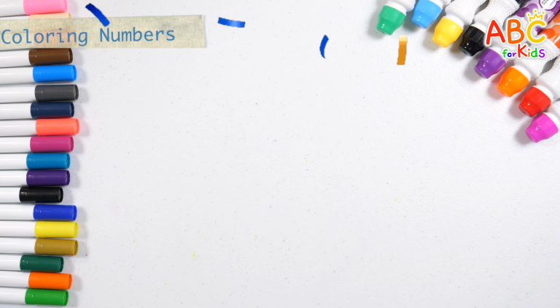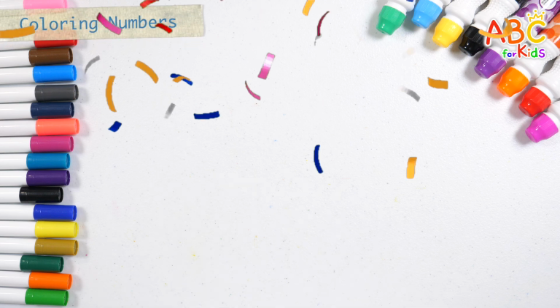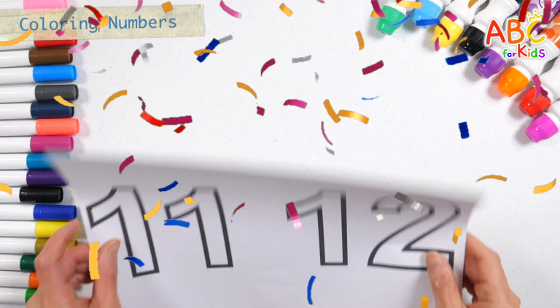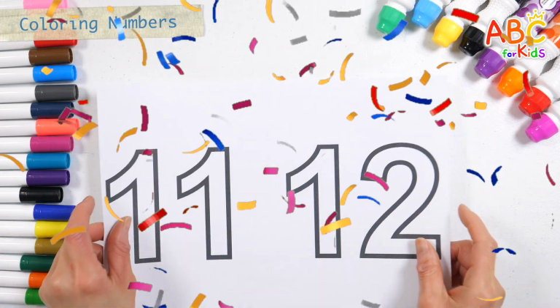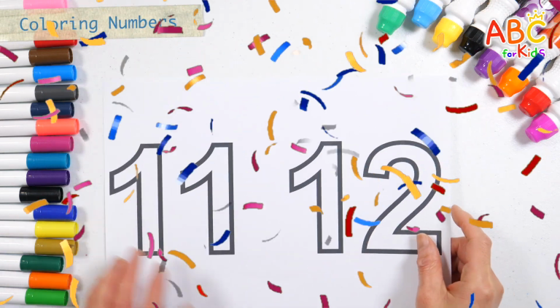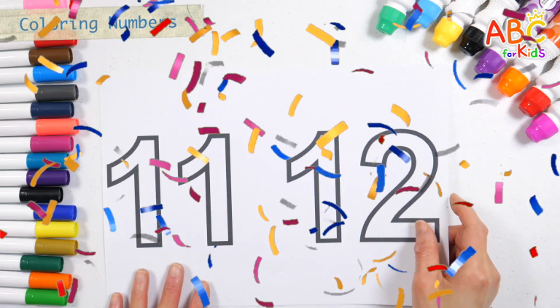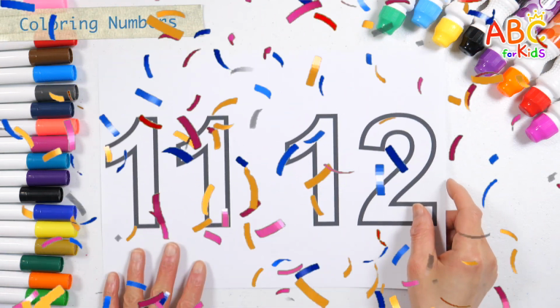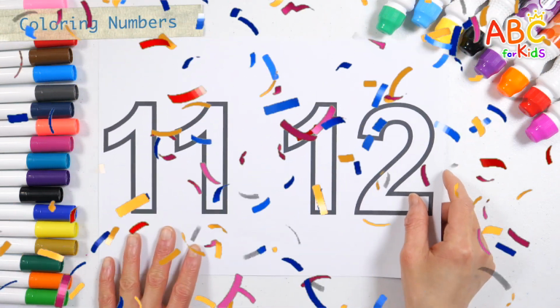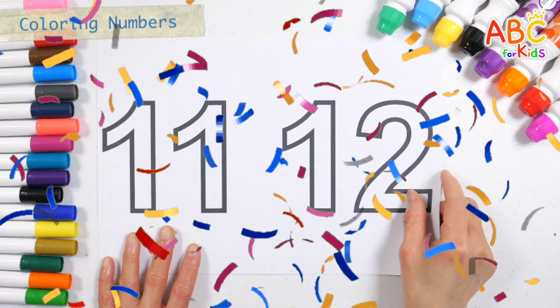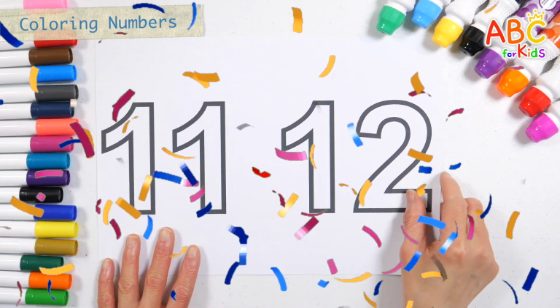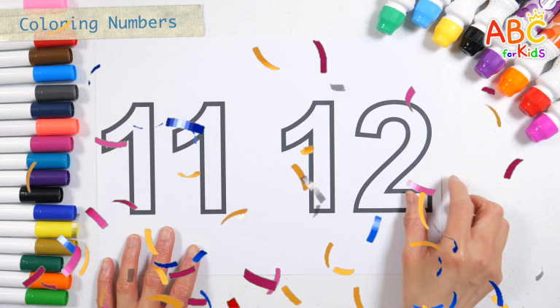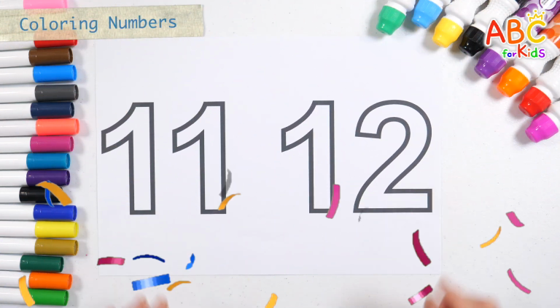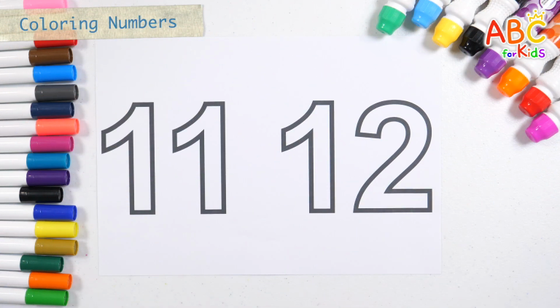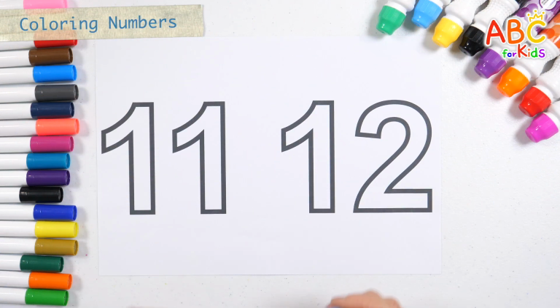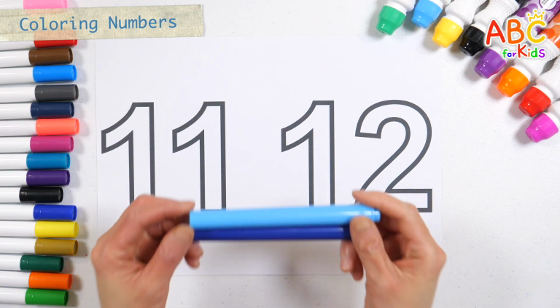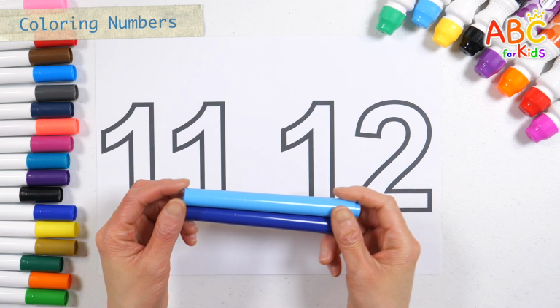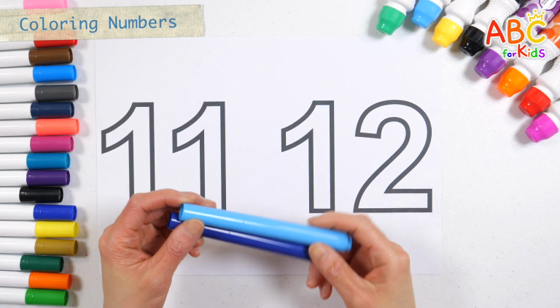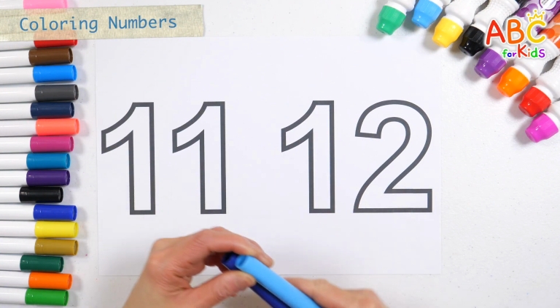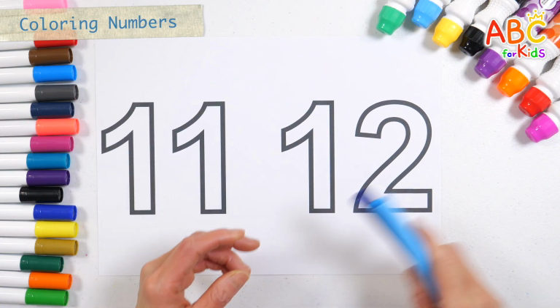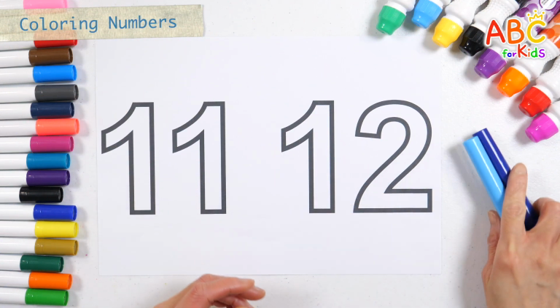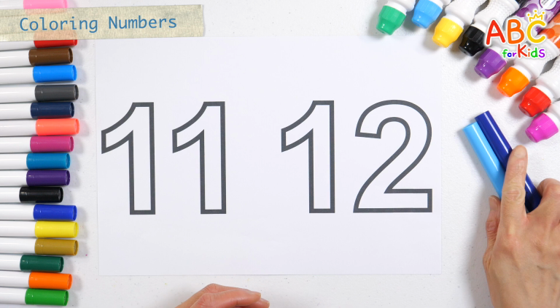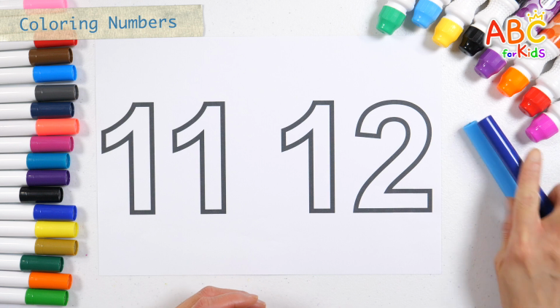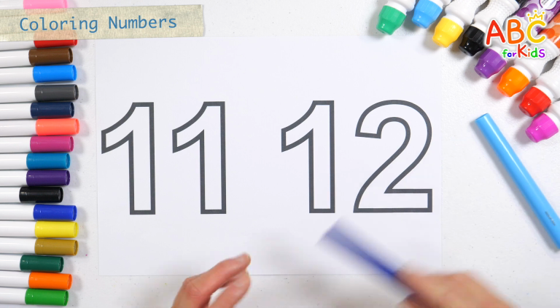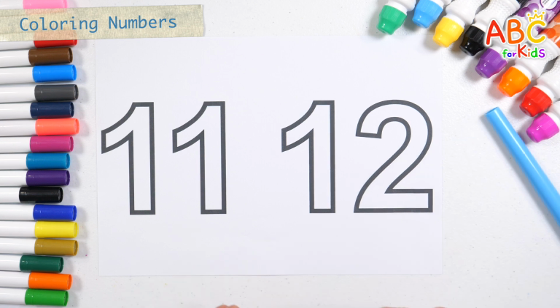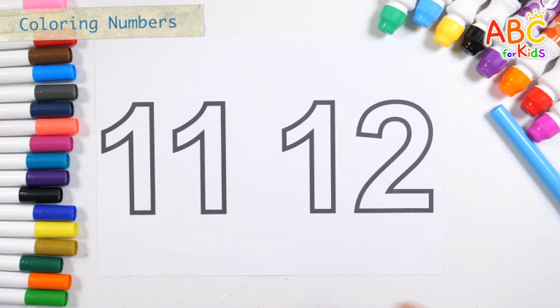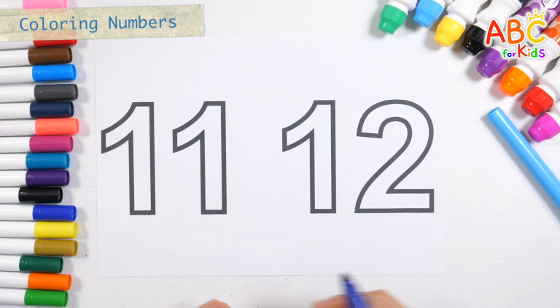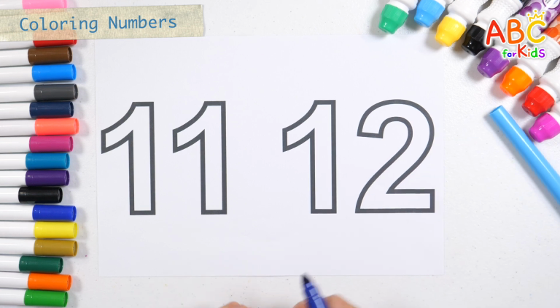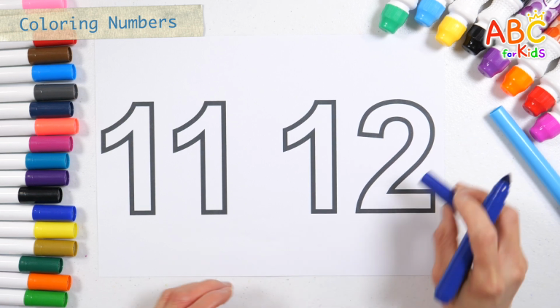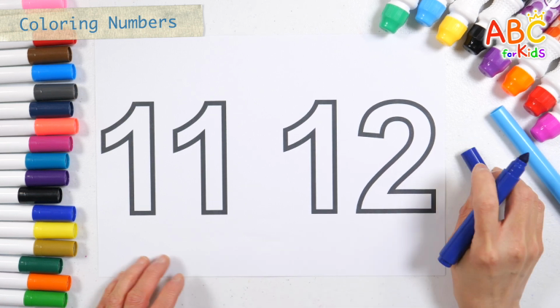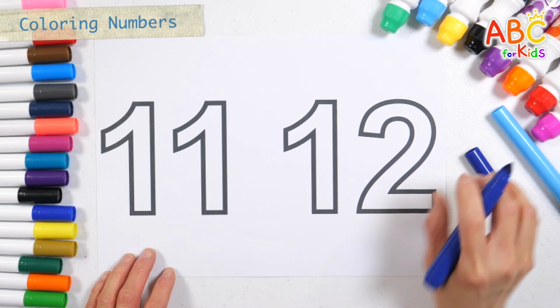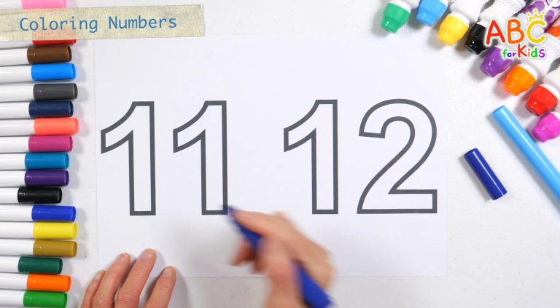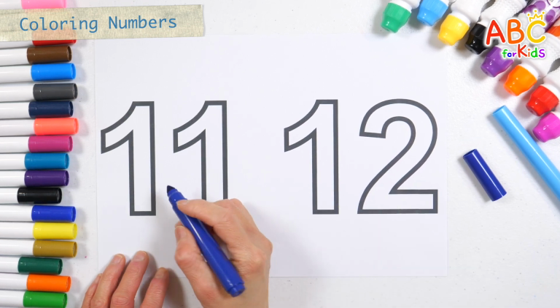Shall we color the thick numbers with a colored pen? Let's color it navy blue.